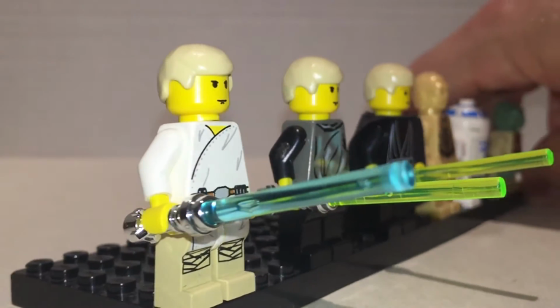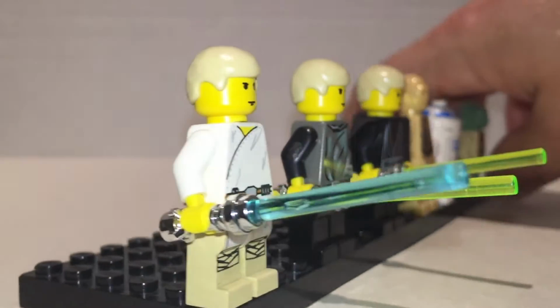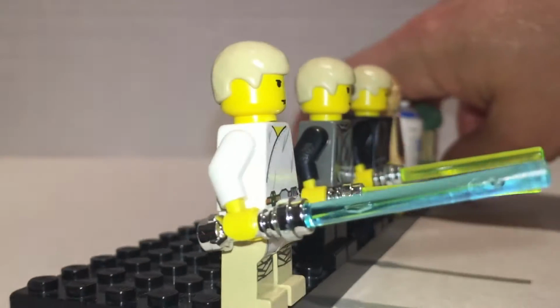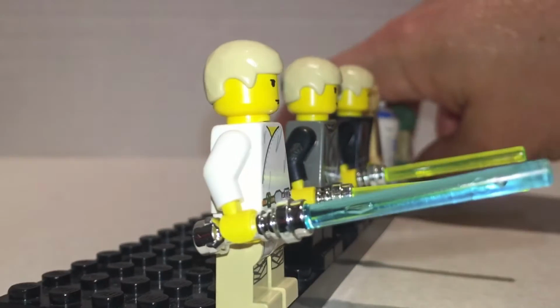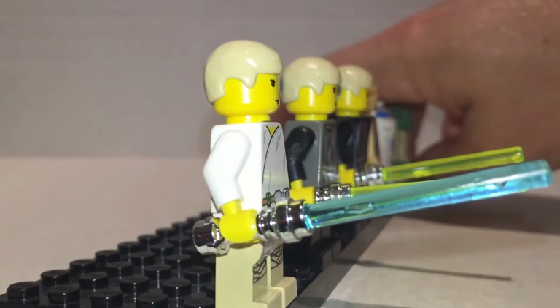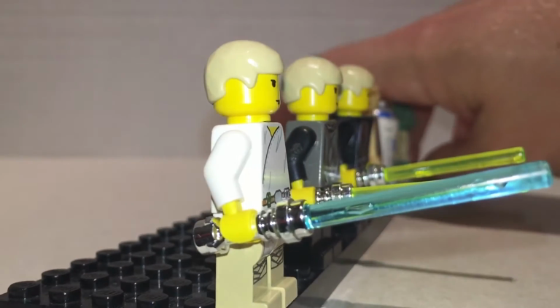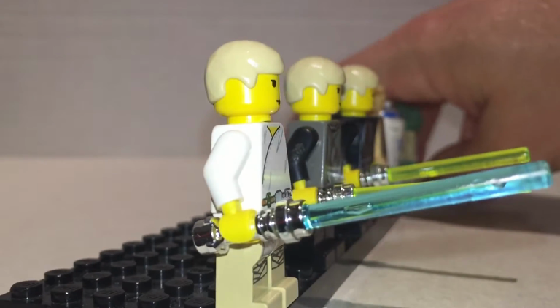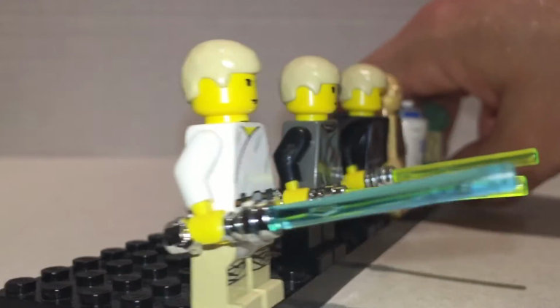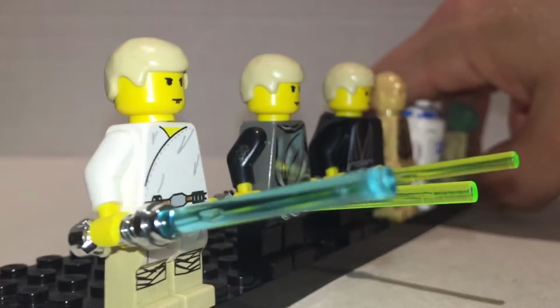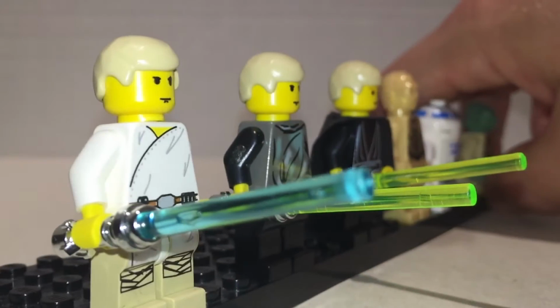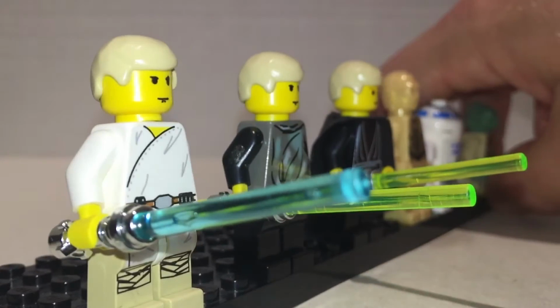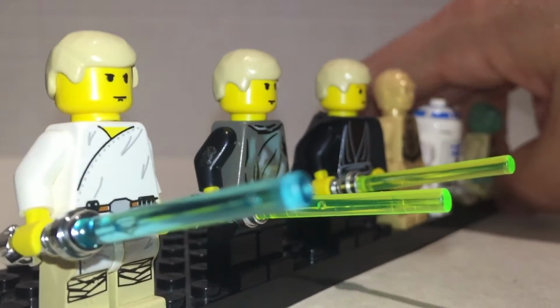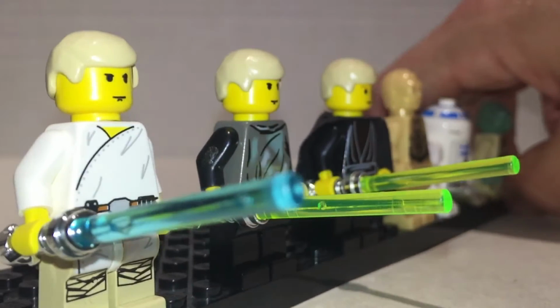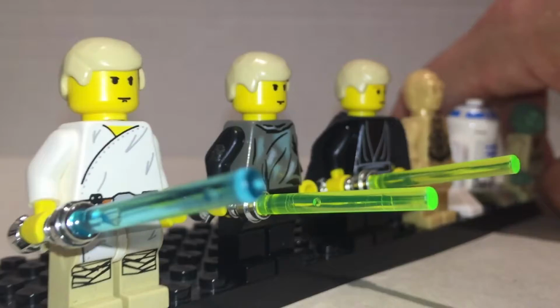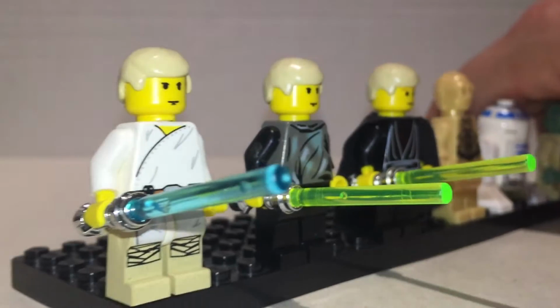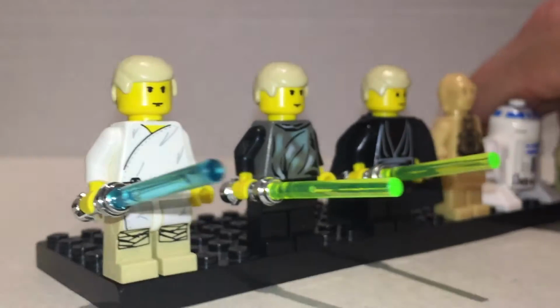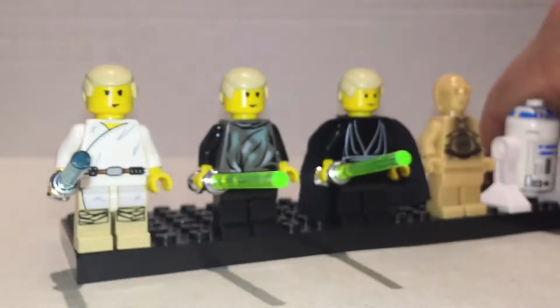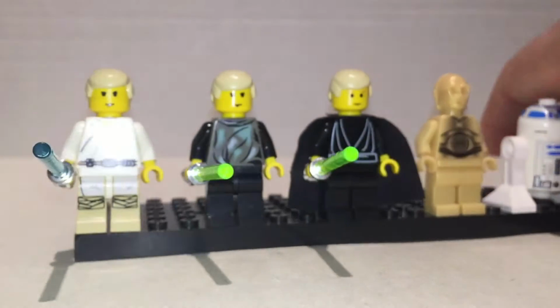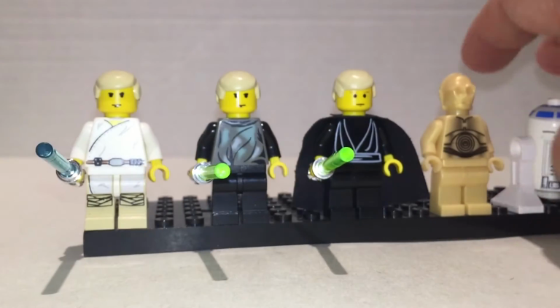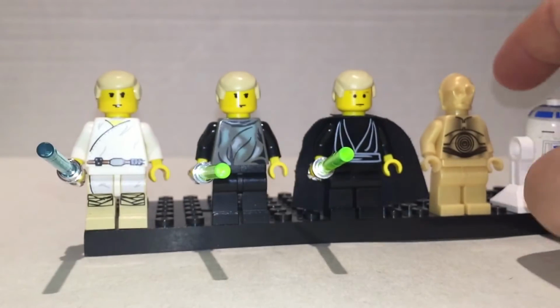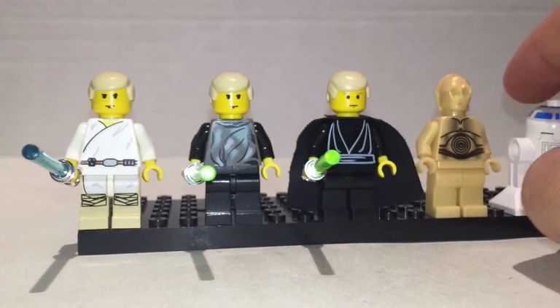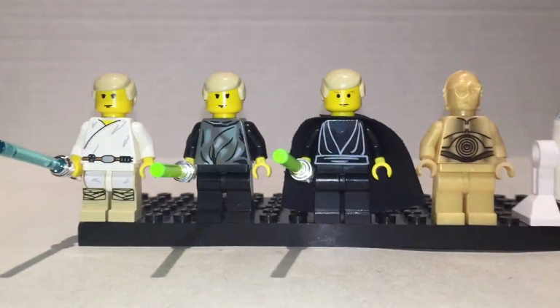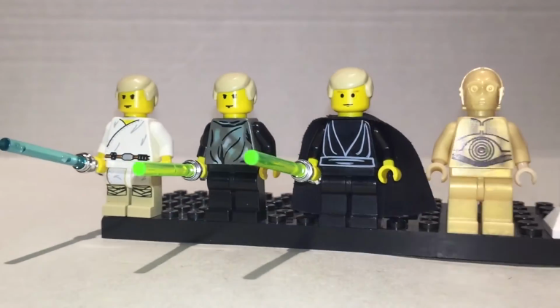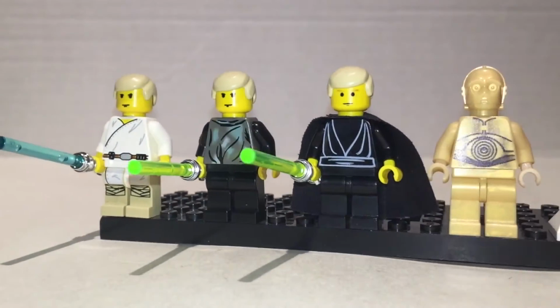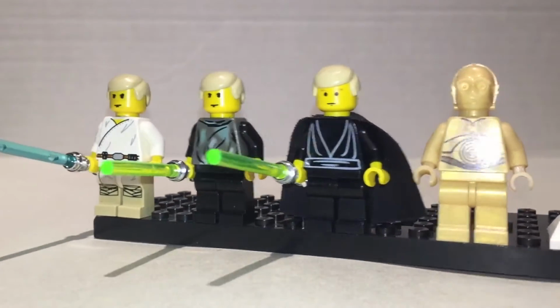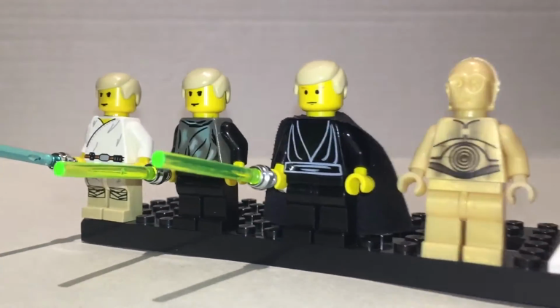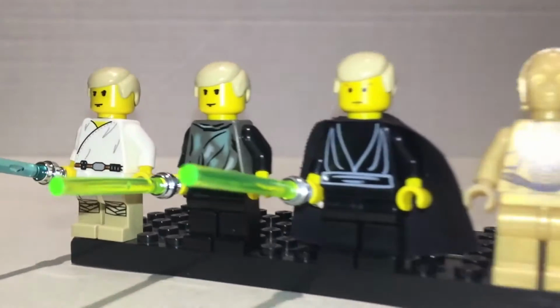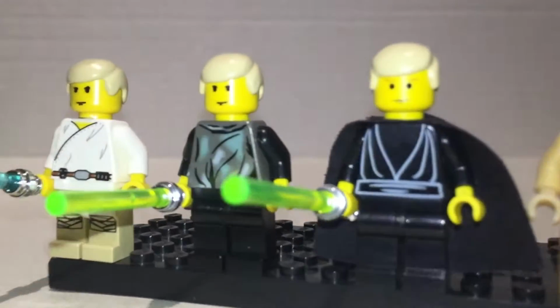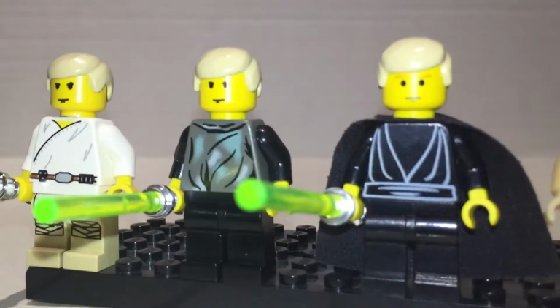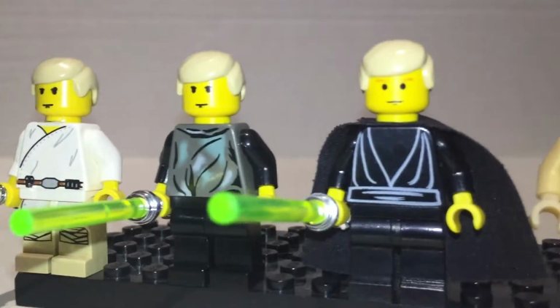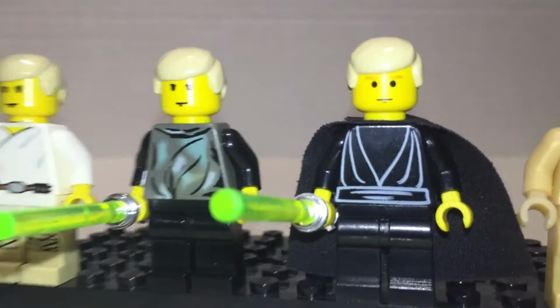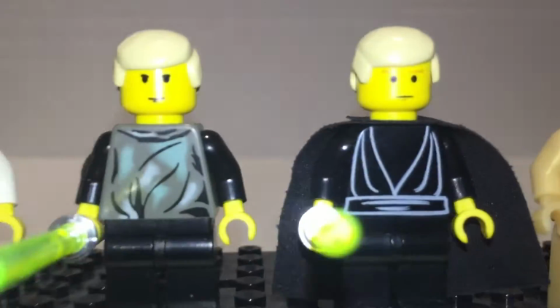Lightsabers — chrome hilts. They're all awesome. He switches from blue to green as the films go on.